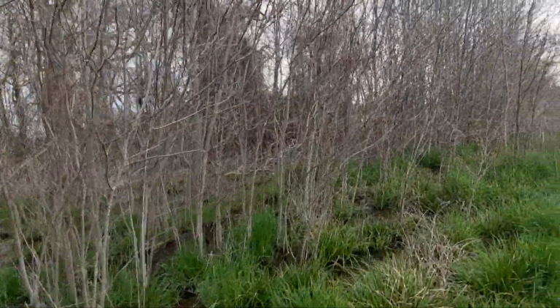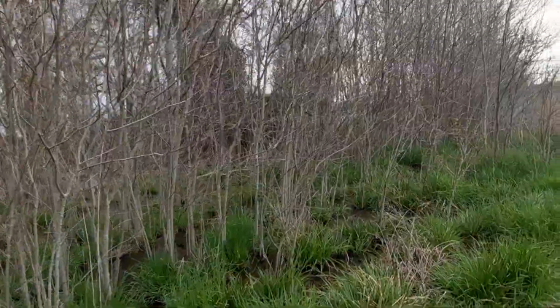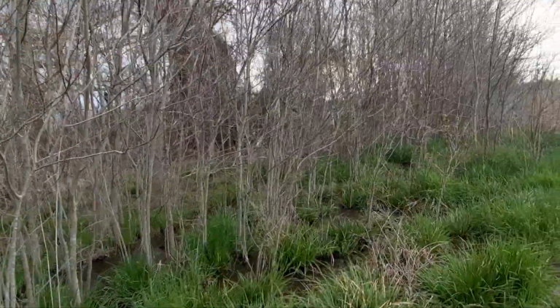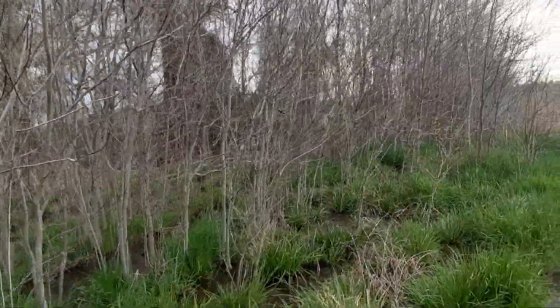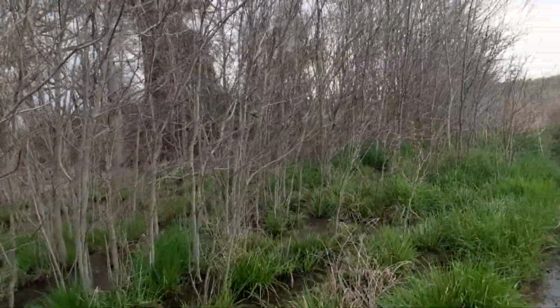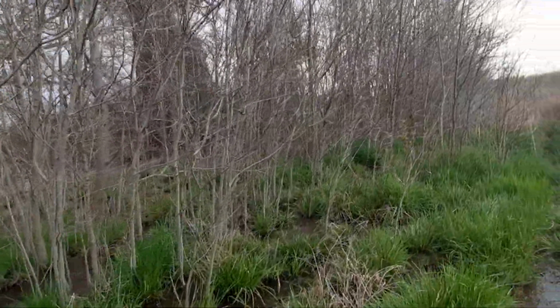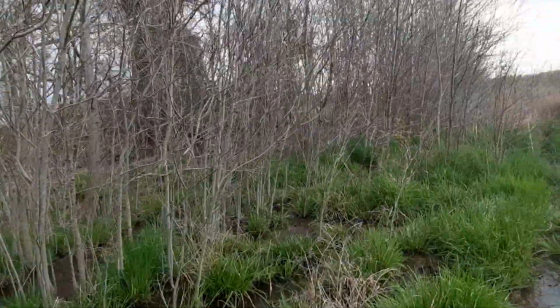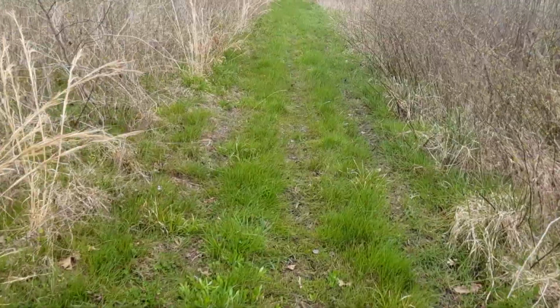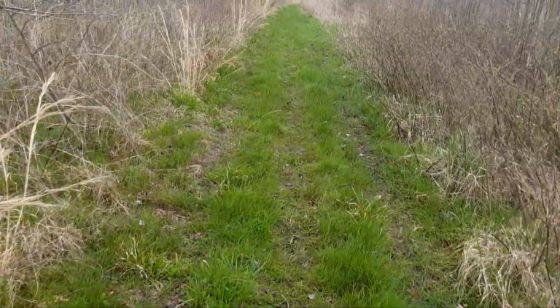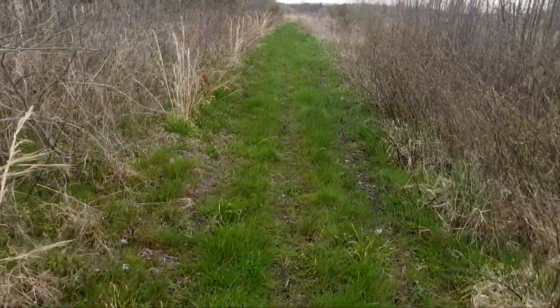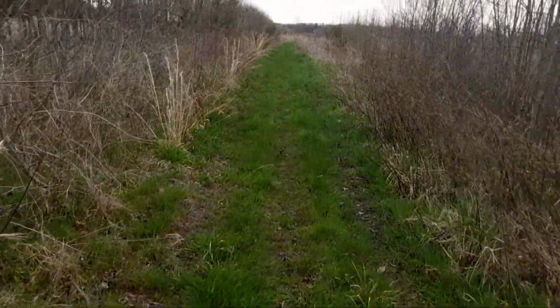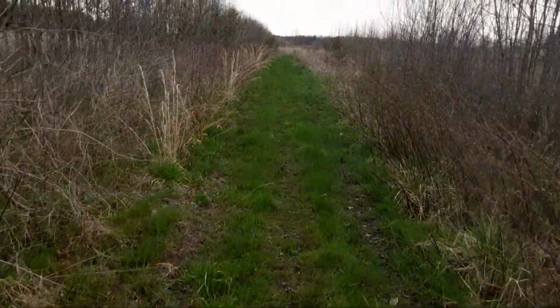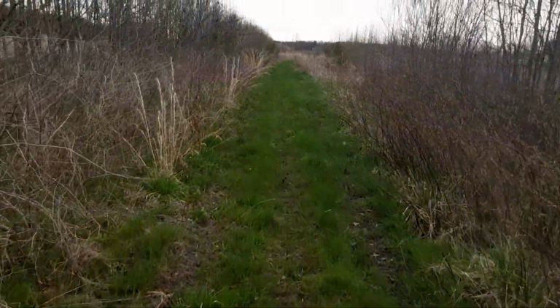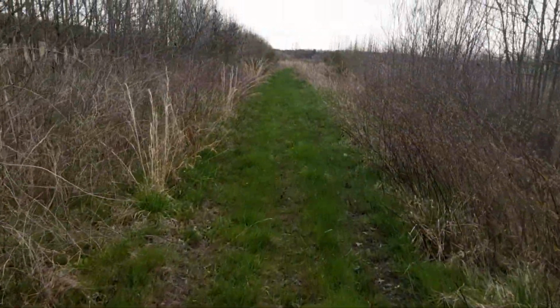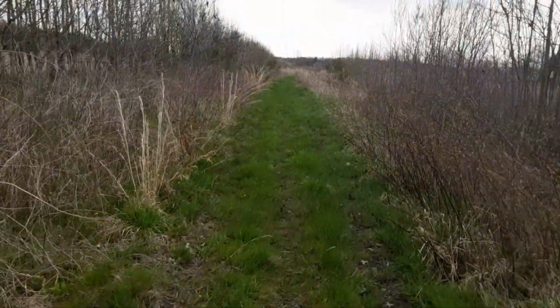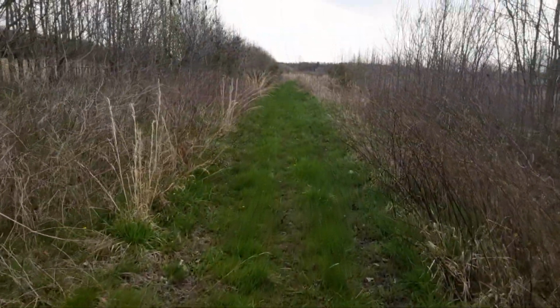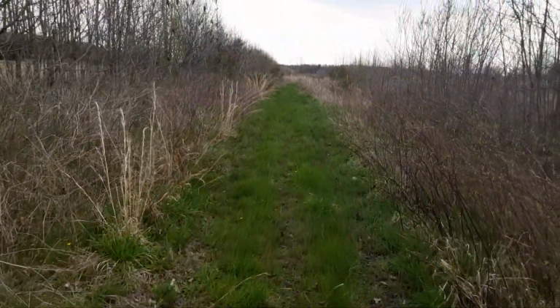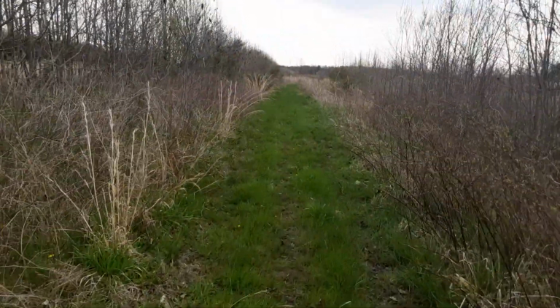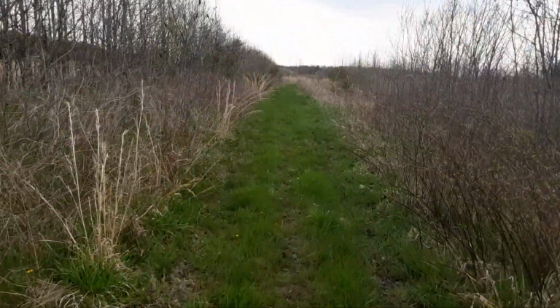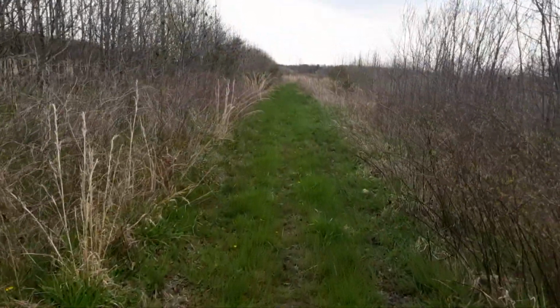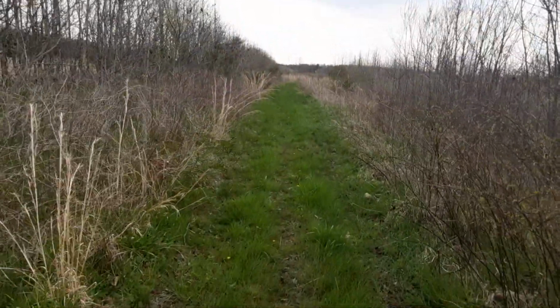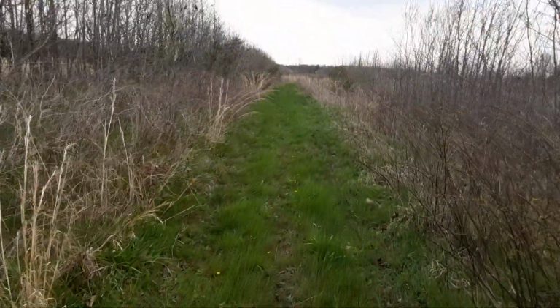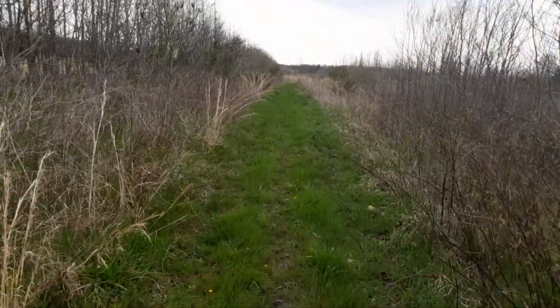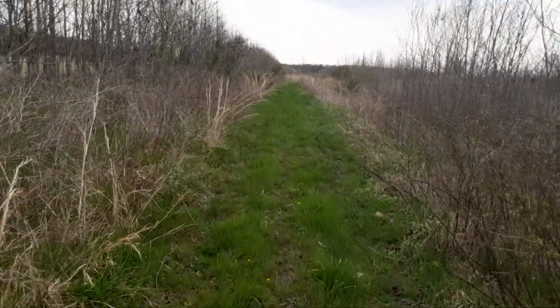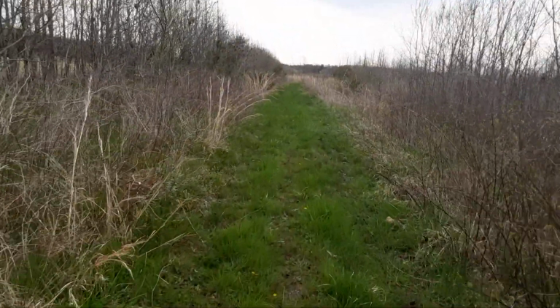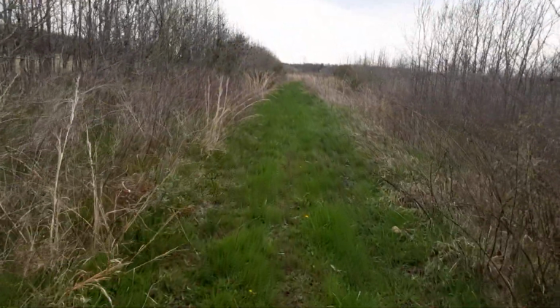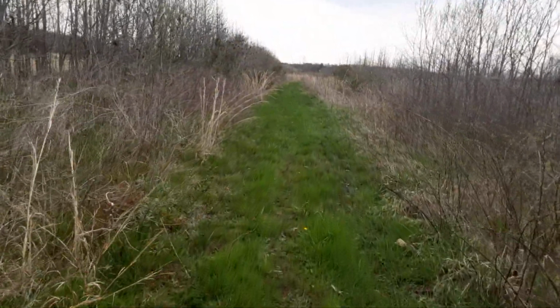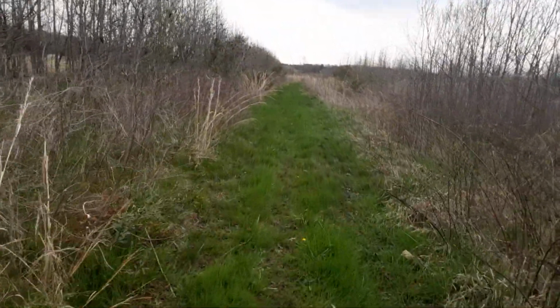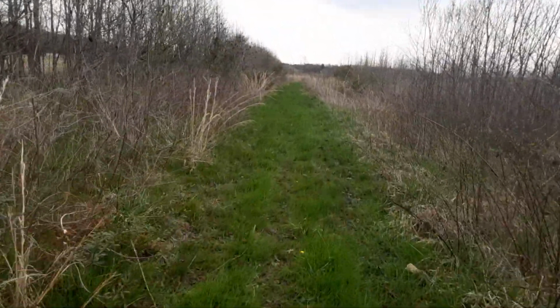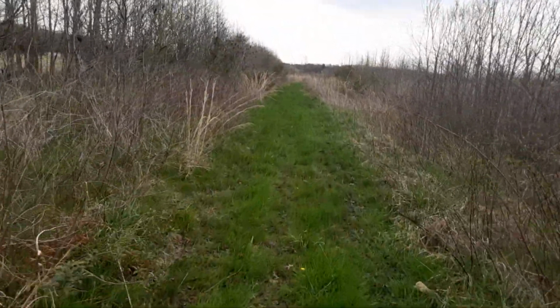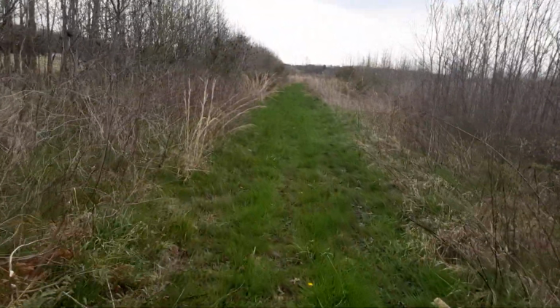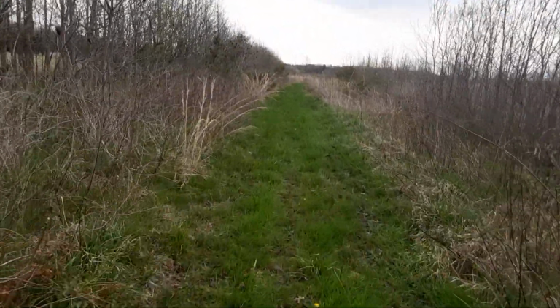A lot of water. It's almost over my boot.